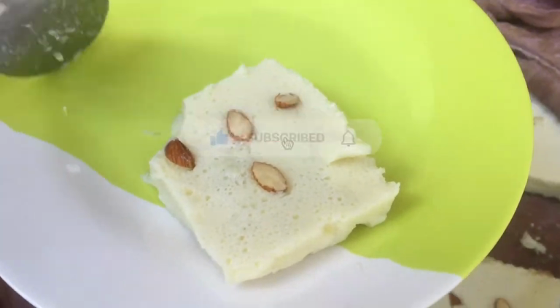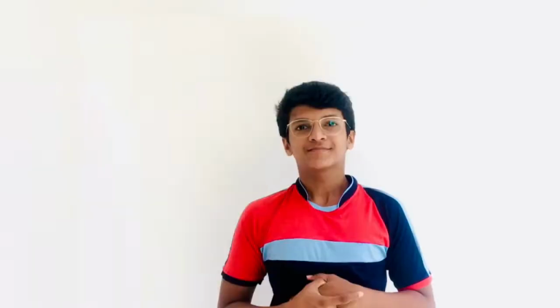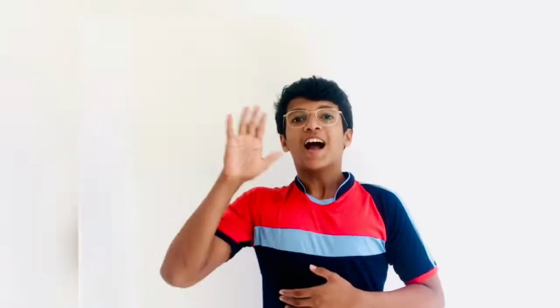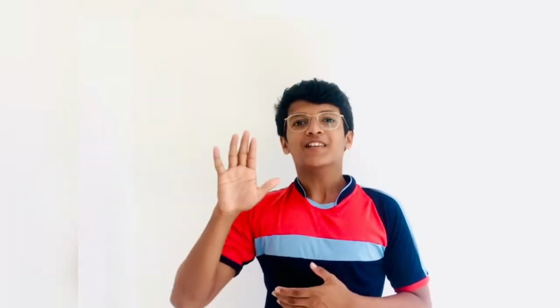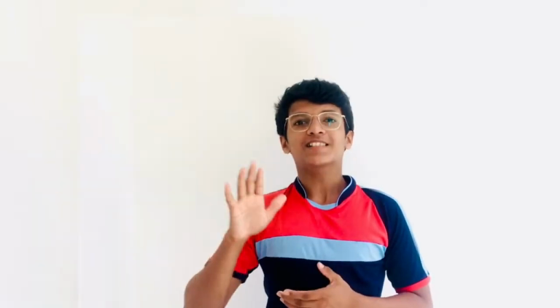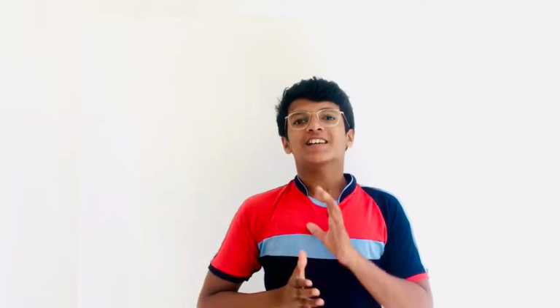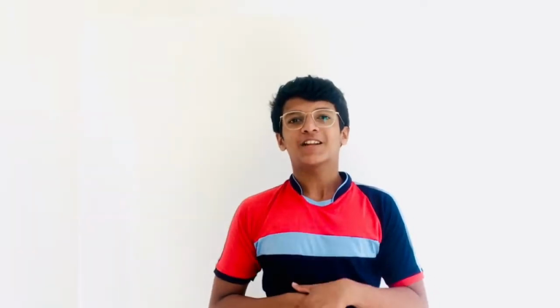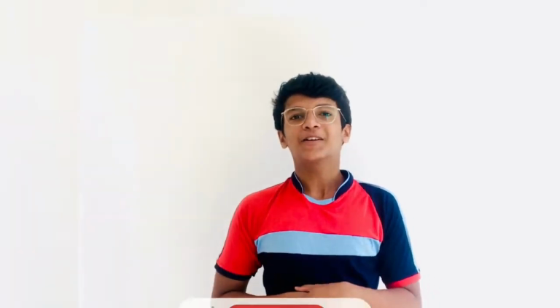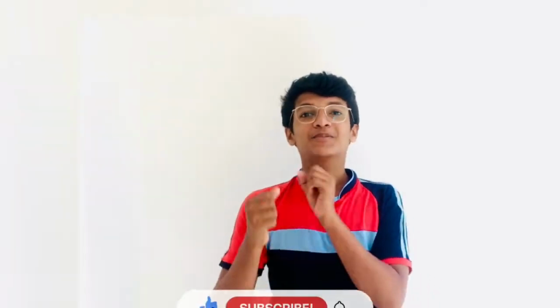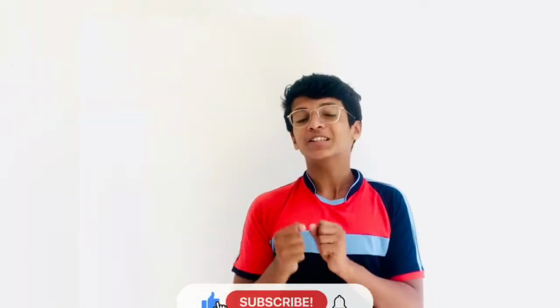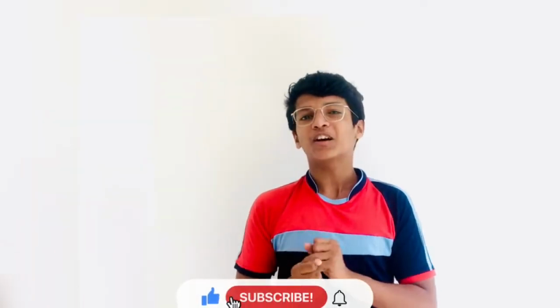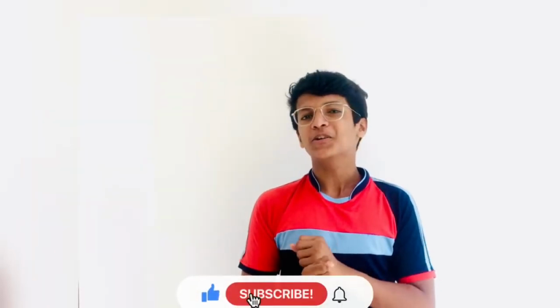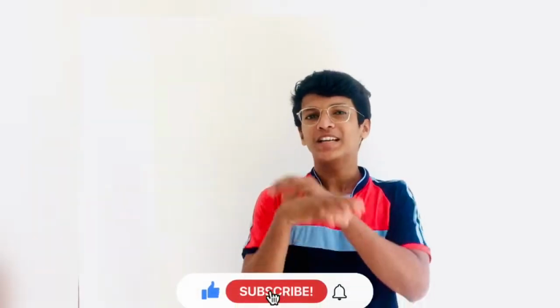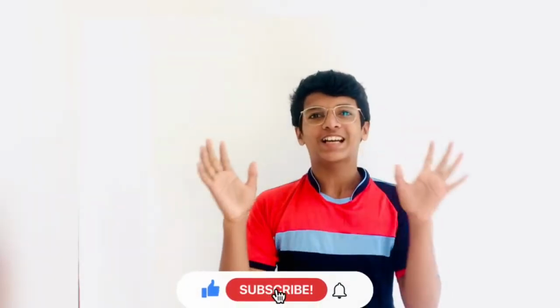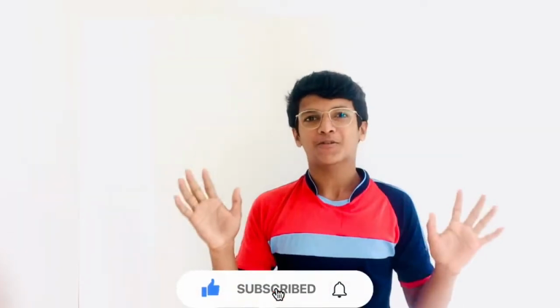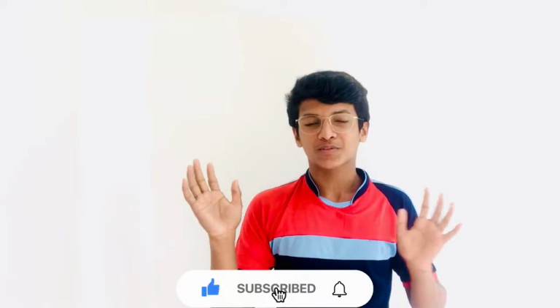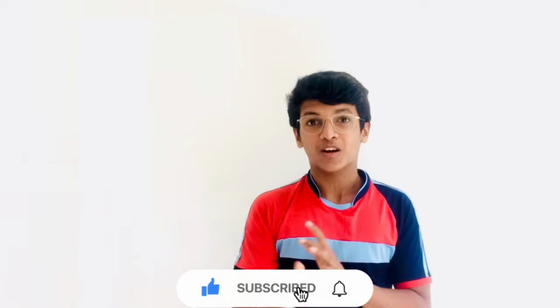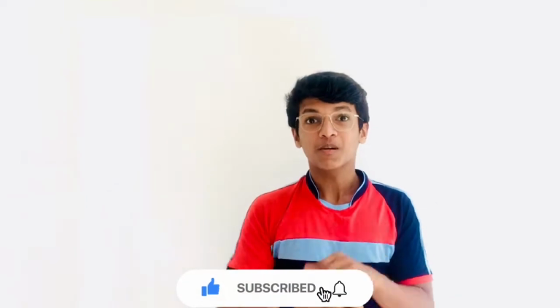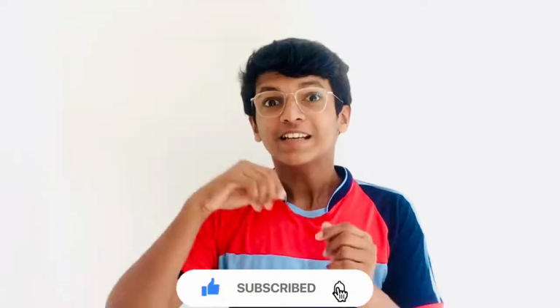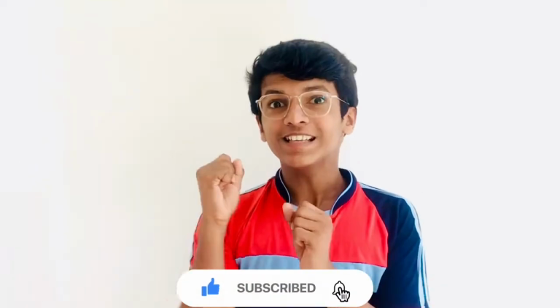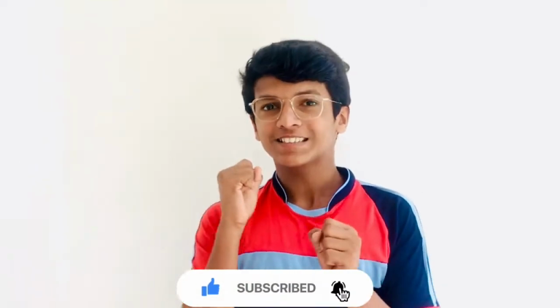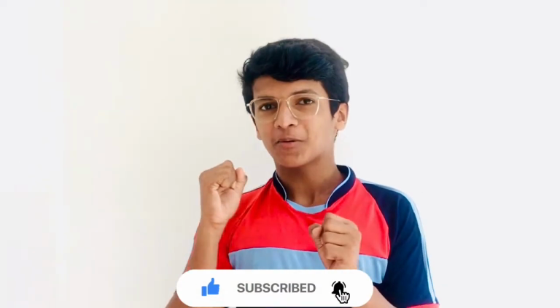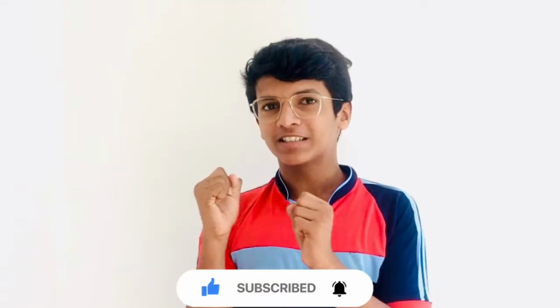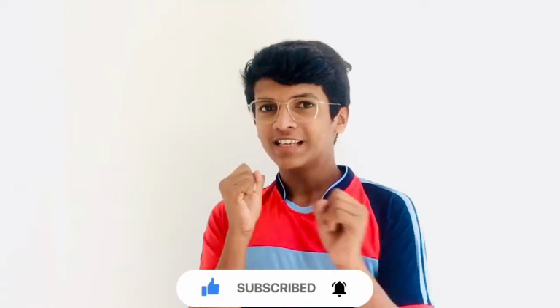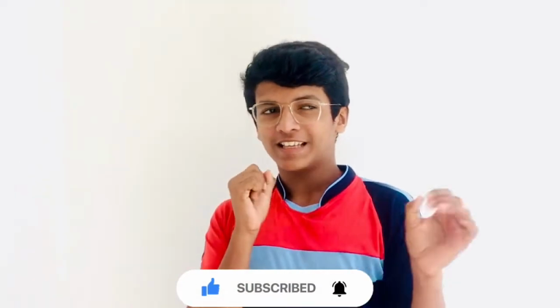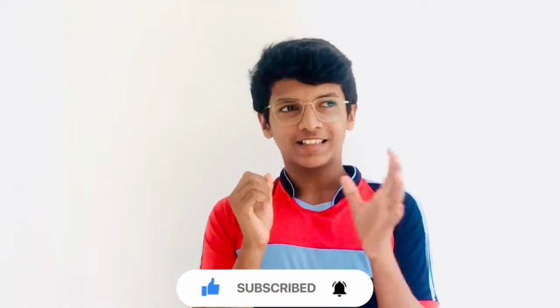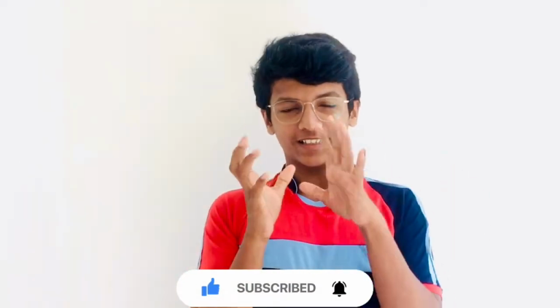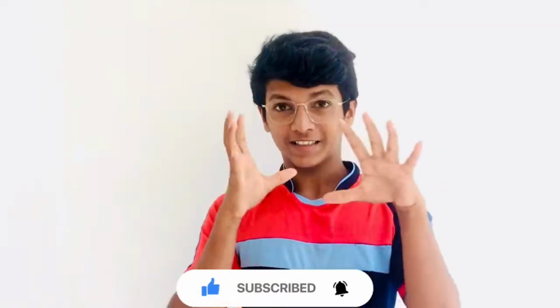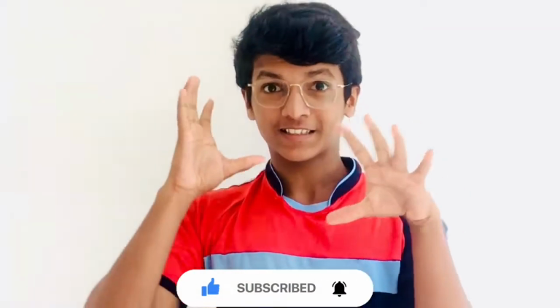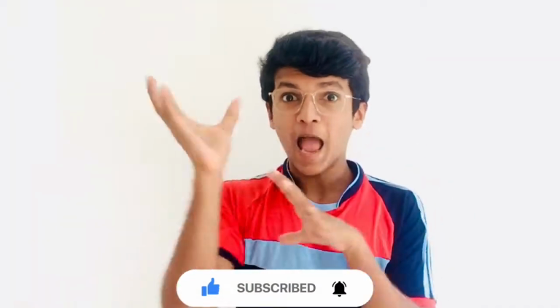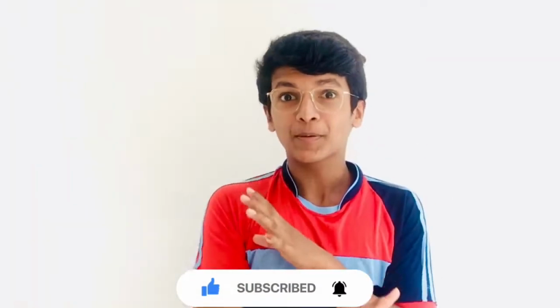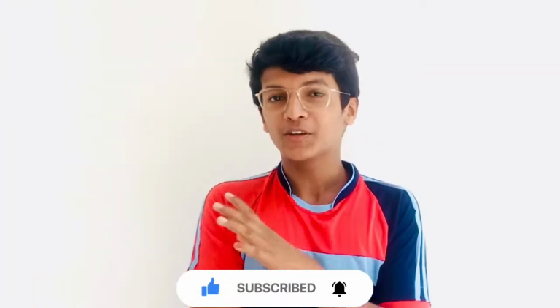Hi friends, Assalamualaikum! This is a new video, and I am going to show you my apple pudding.